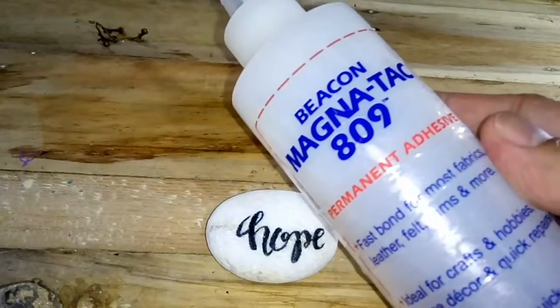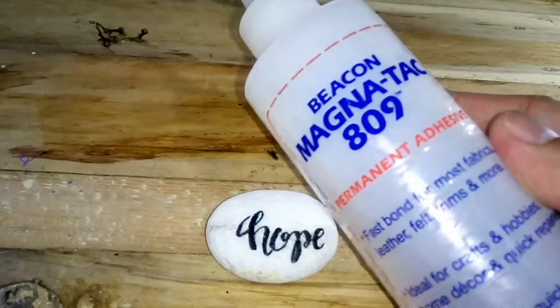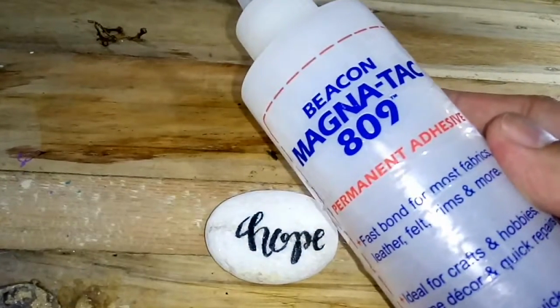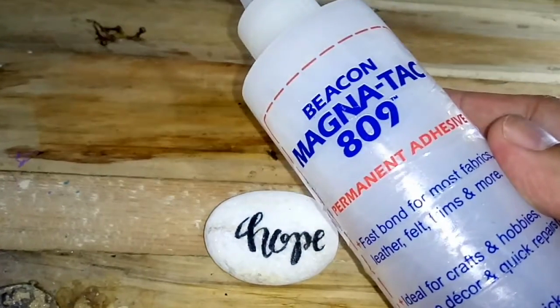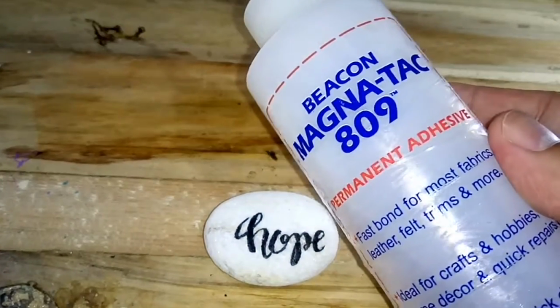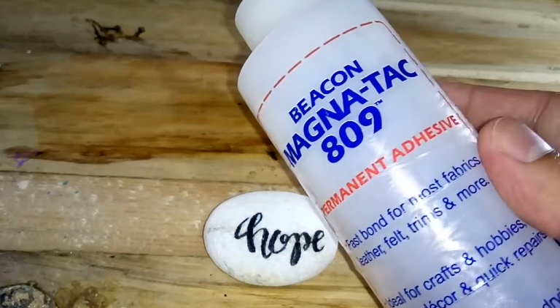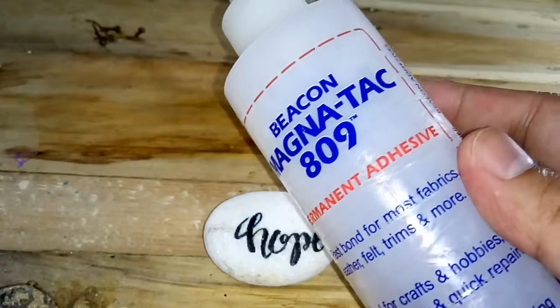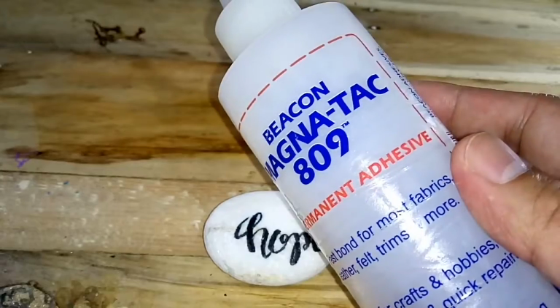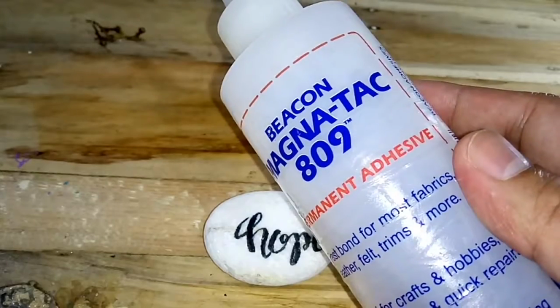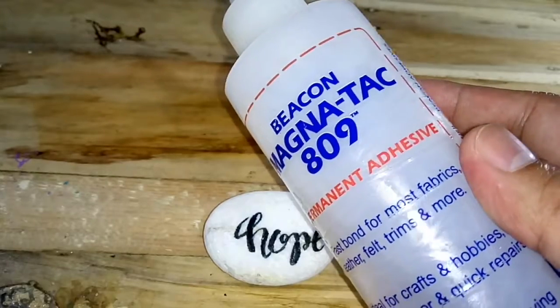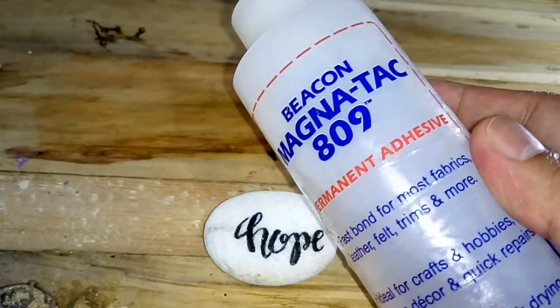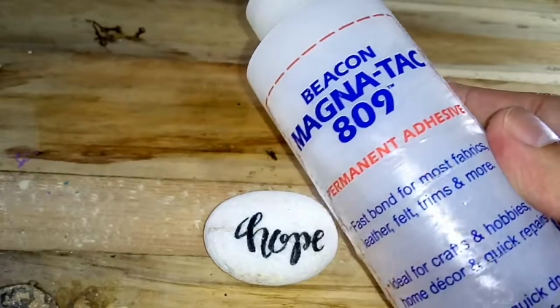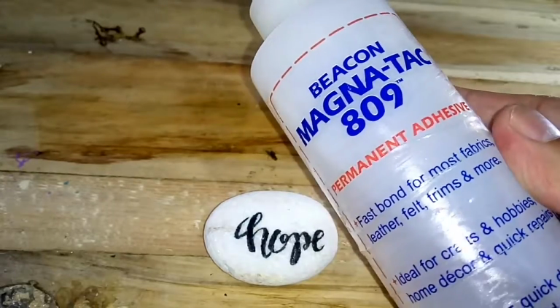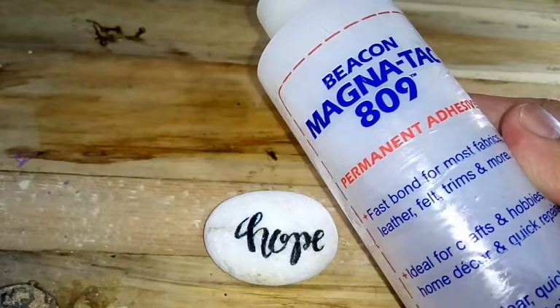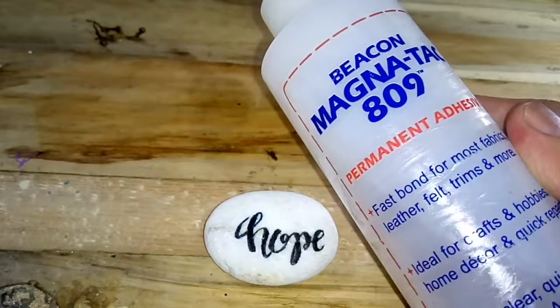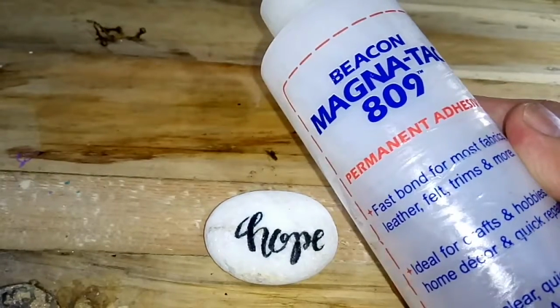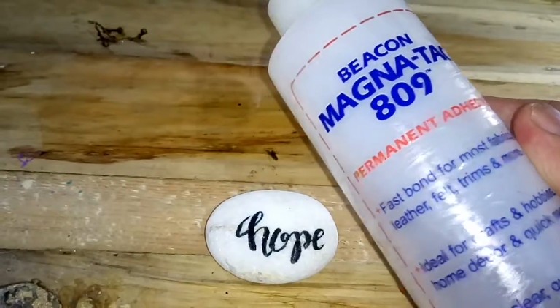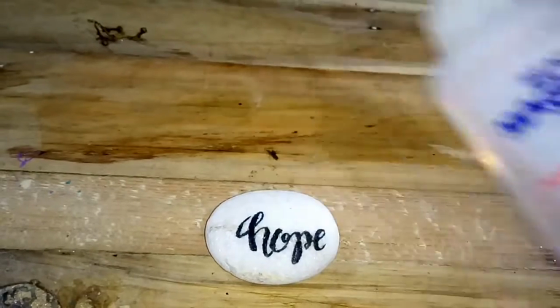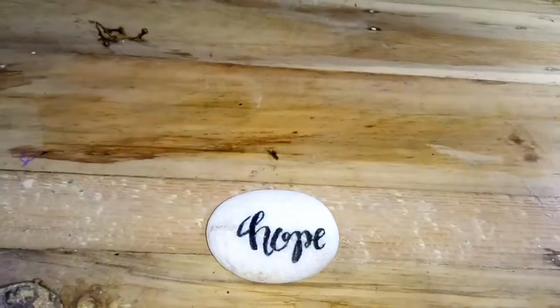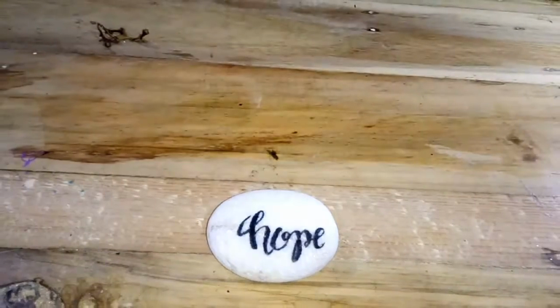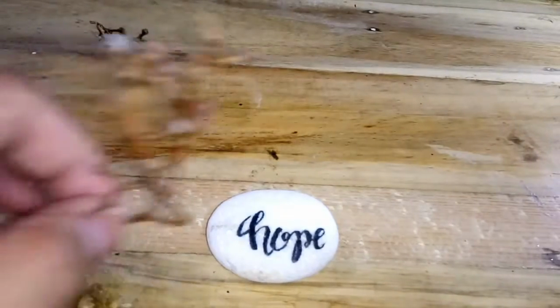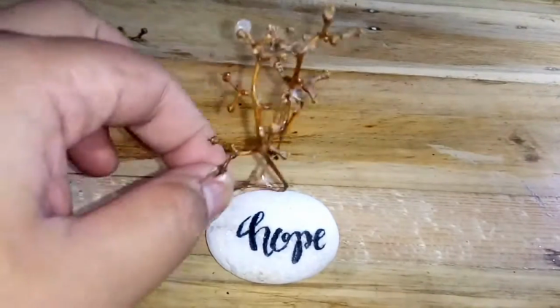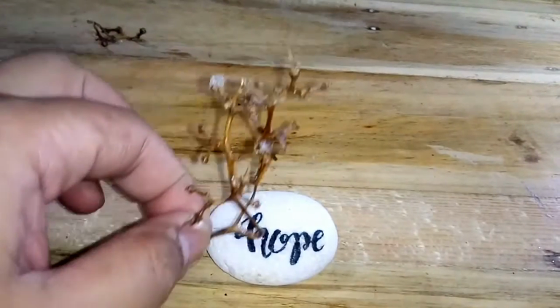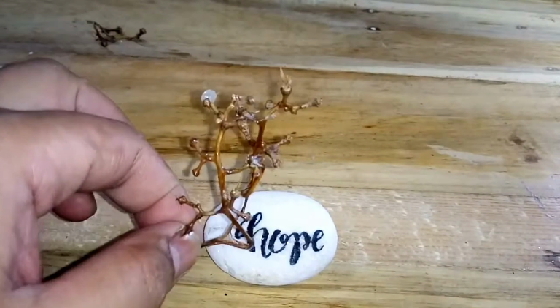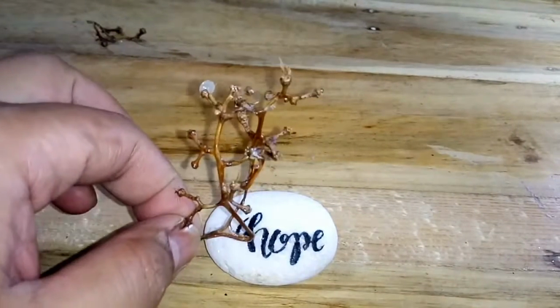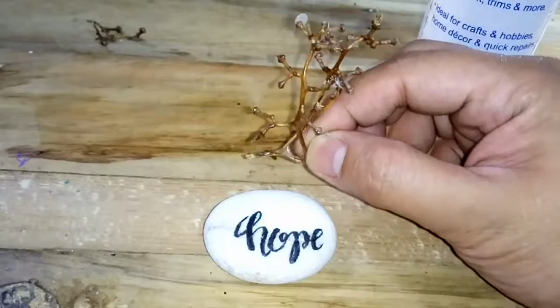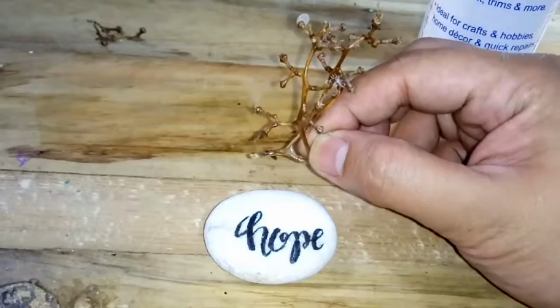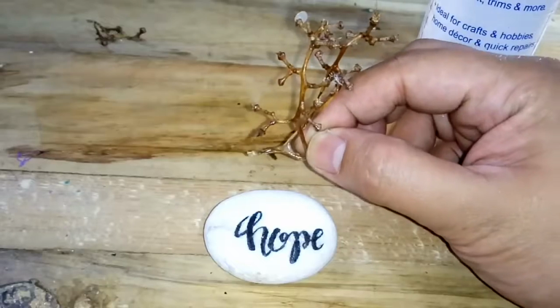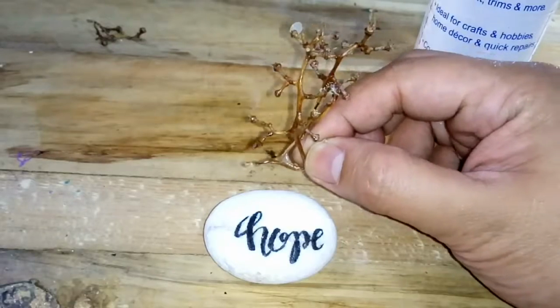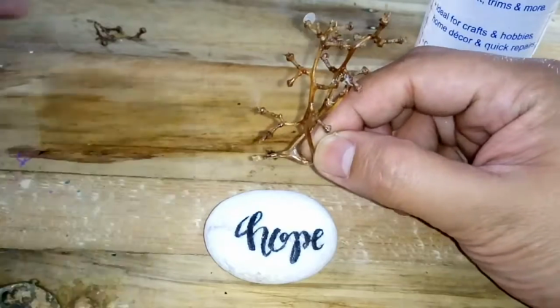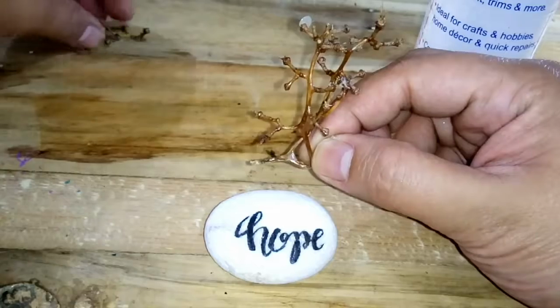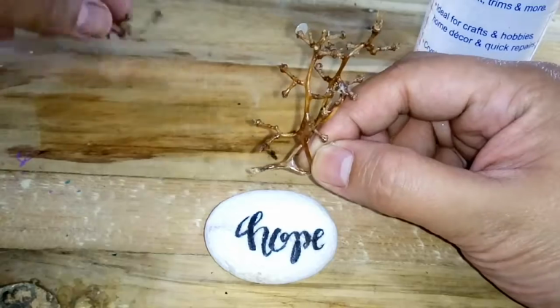Let's attach the branch by using the MagnaTac adhesive. It dries out quickly as it is alcohol based.